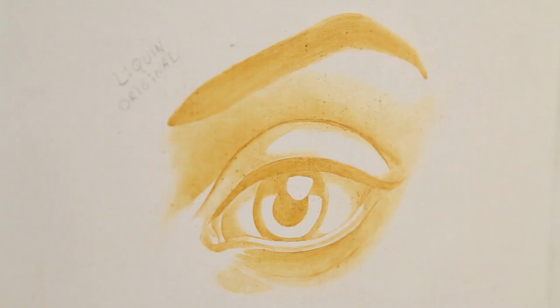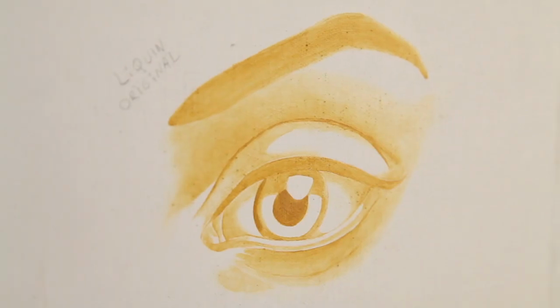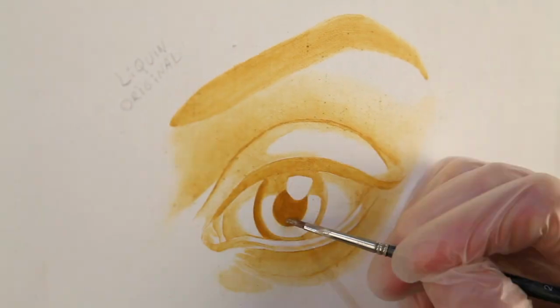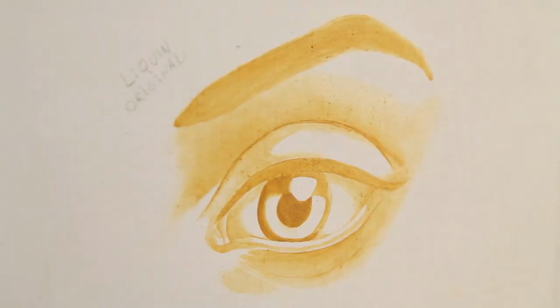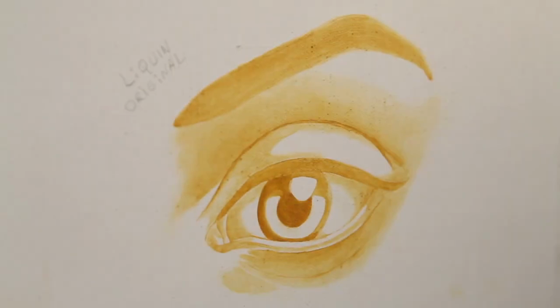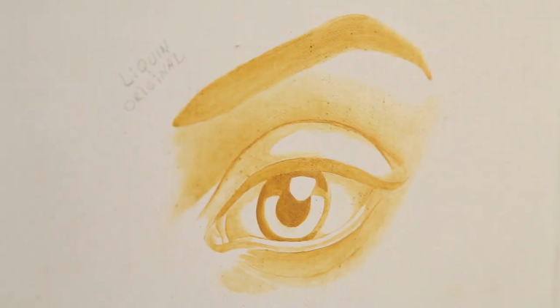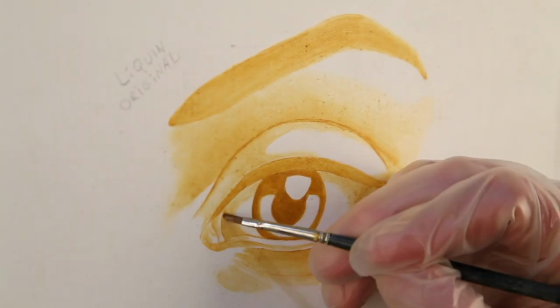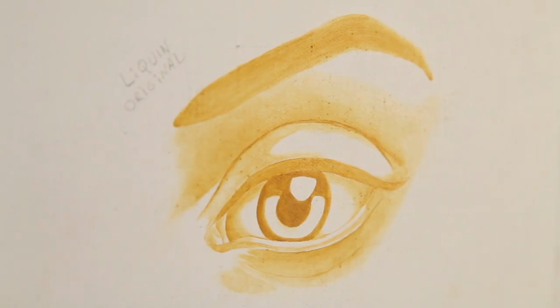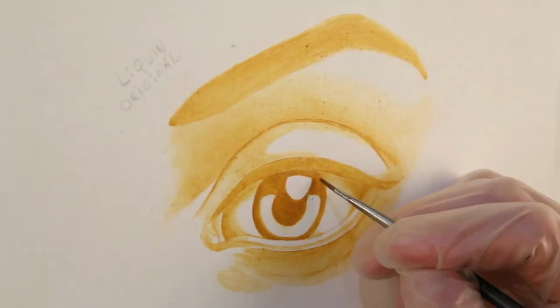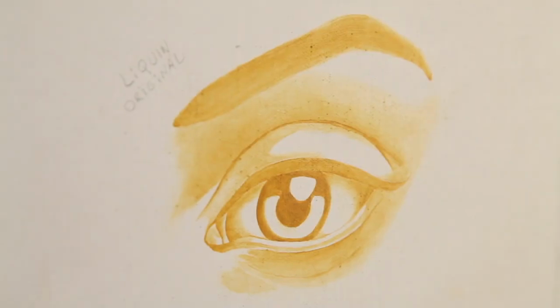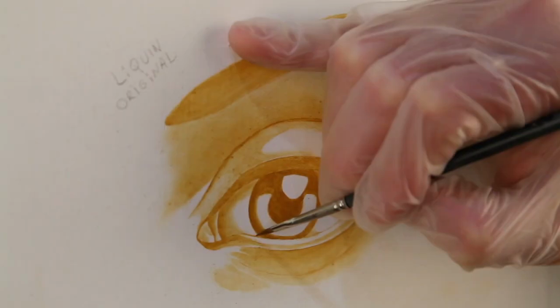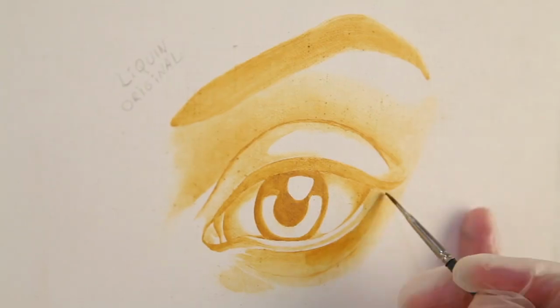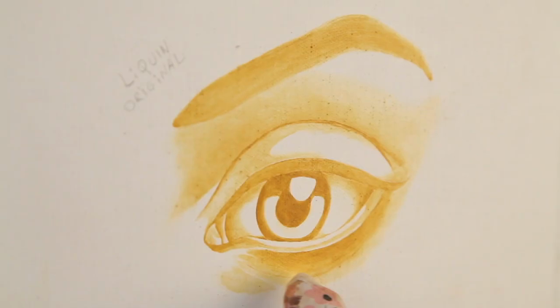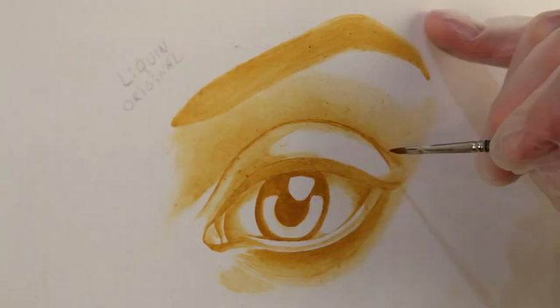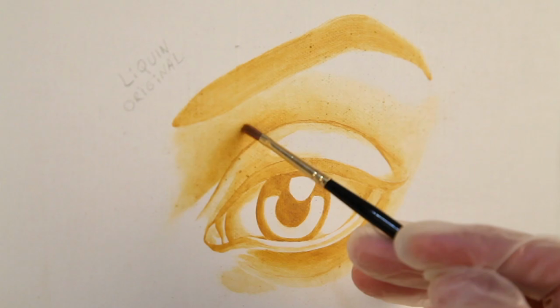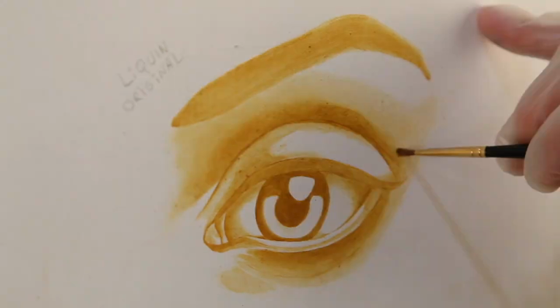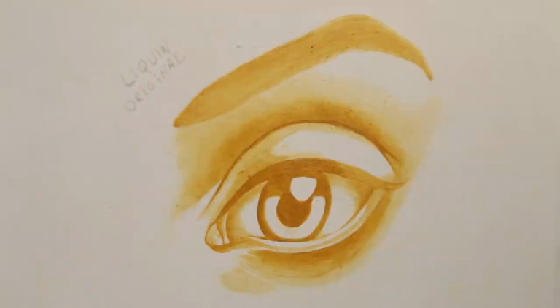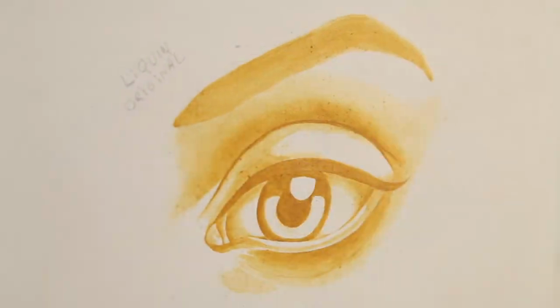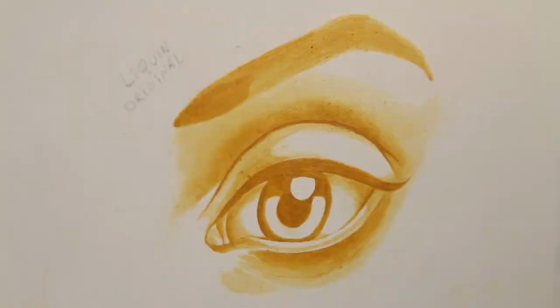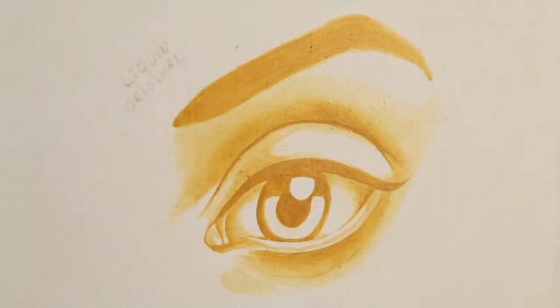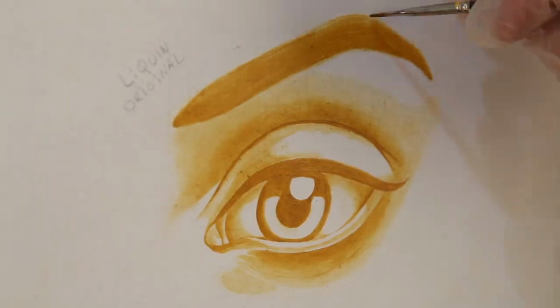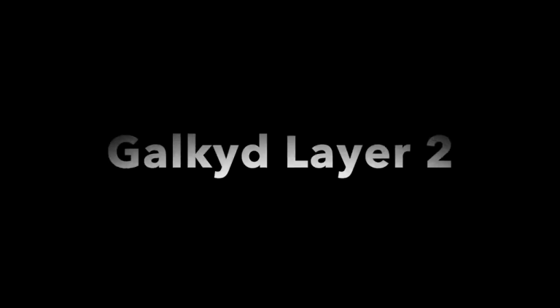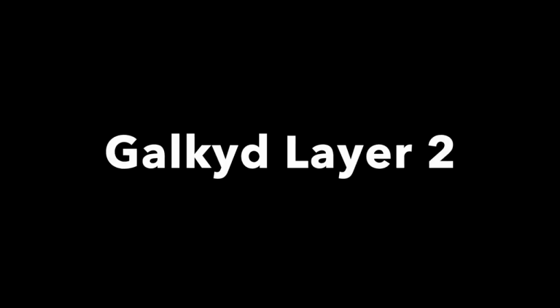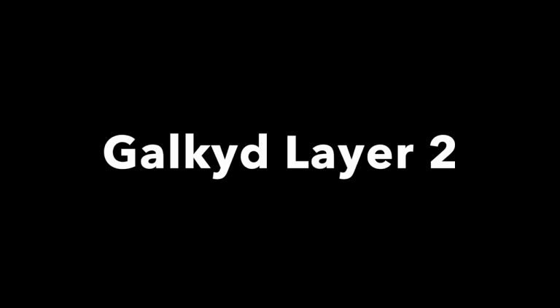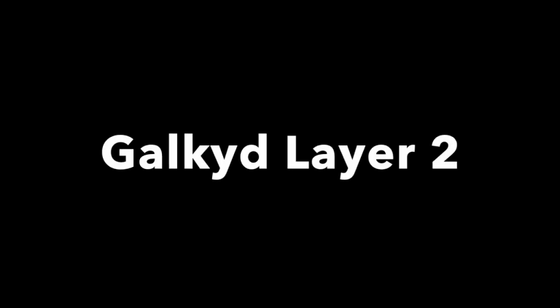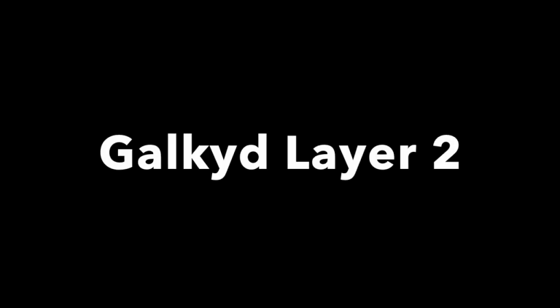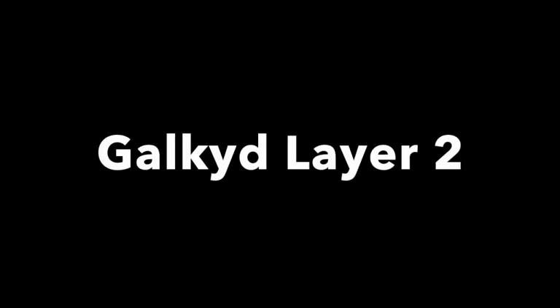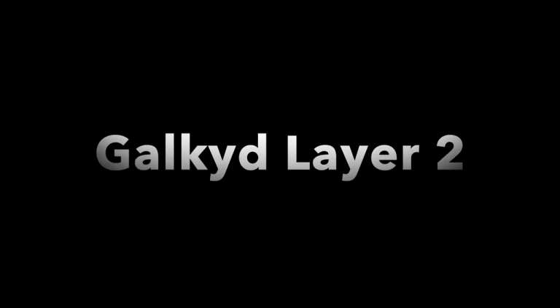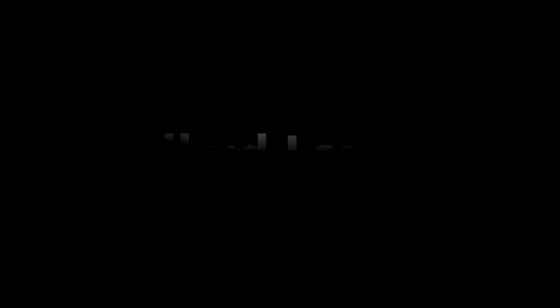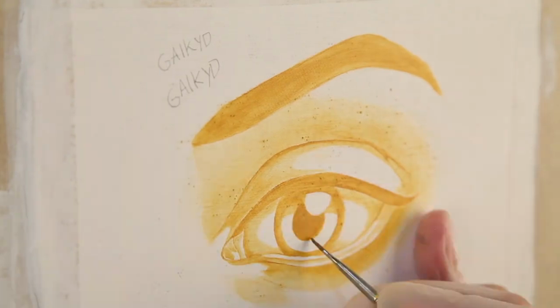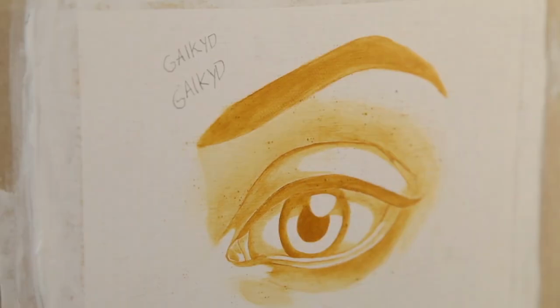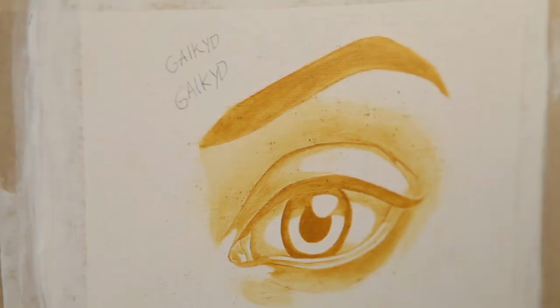Here's layer two with the Liquin Original, applying more yellow ochre. And now let's move on to the Galkid layer two.